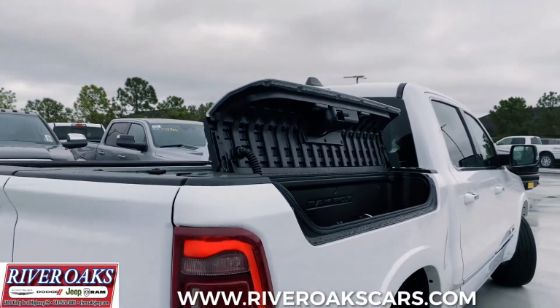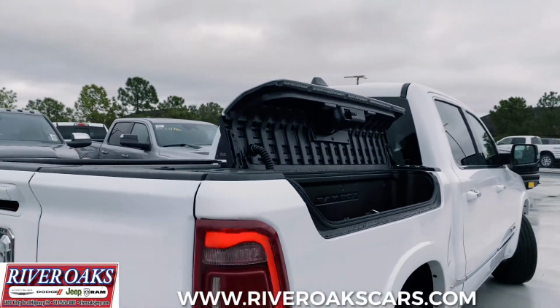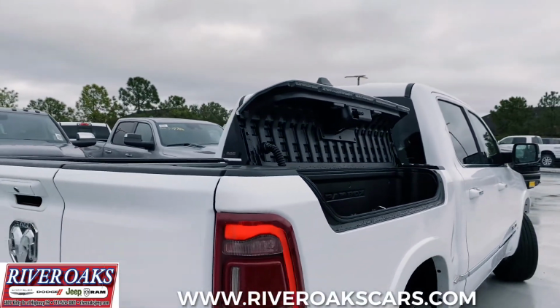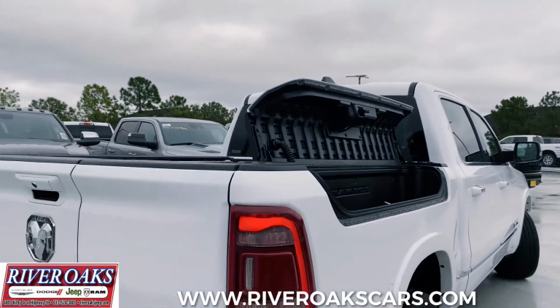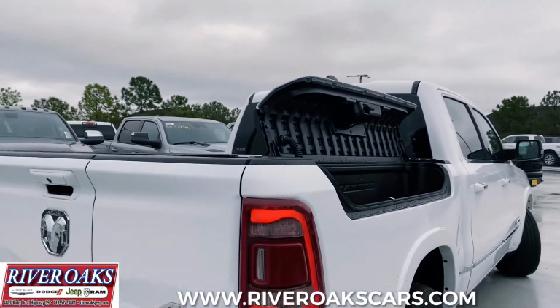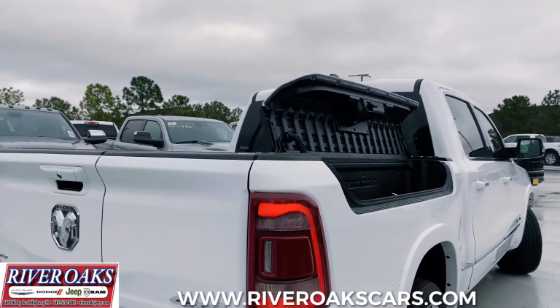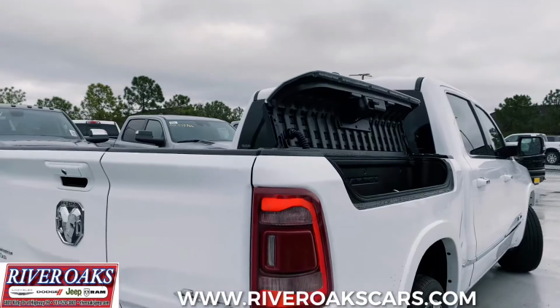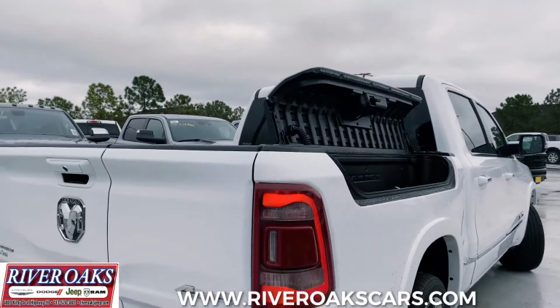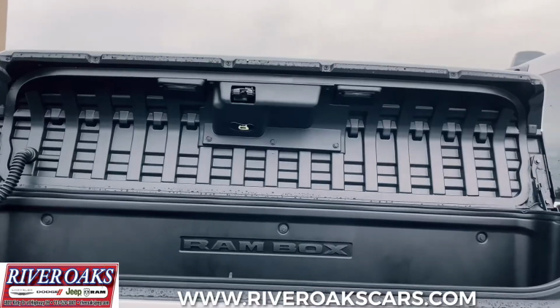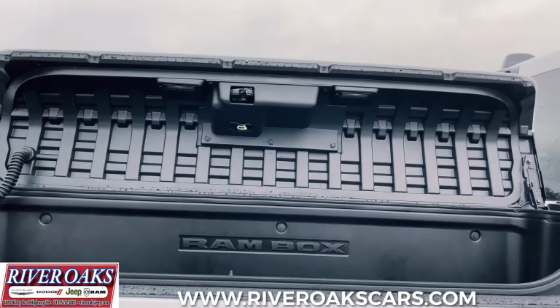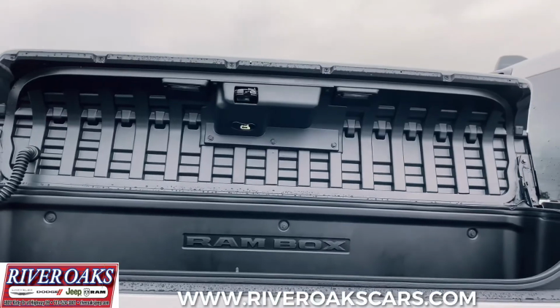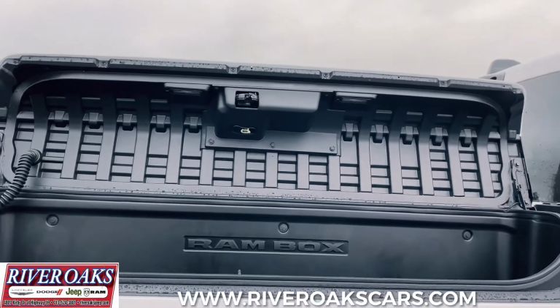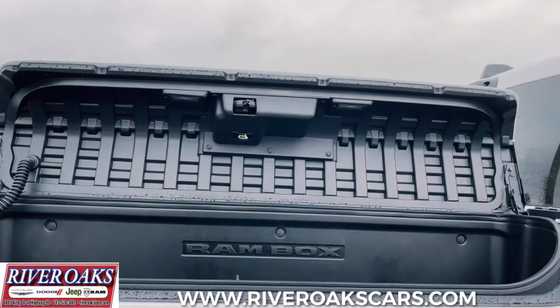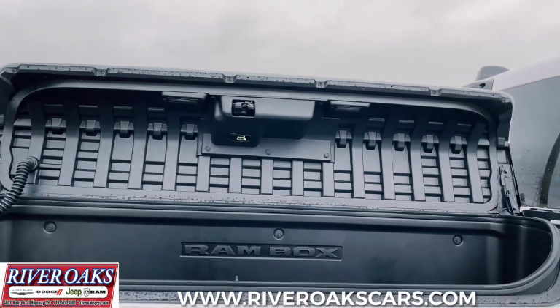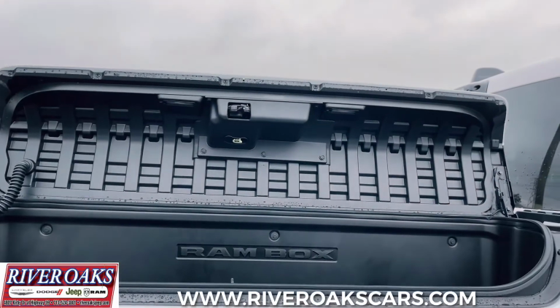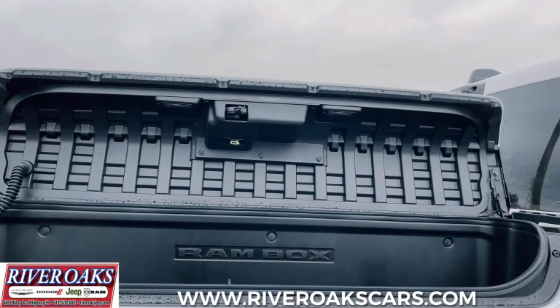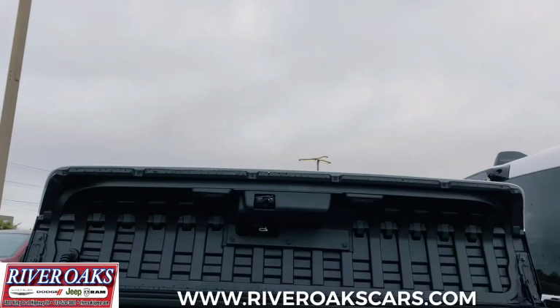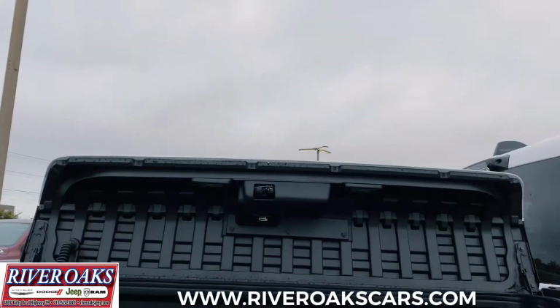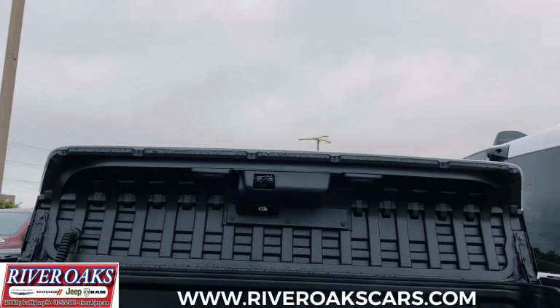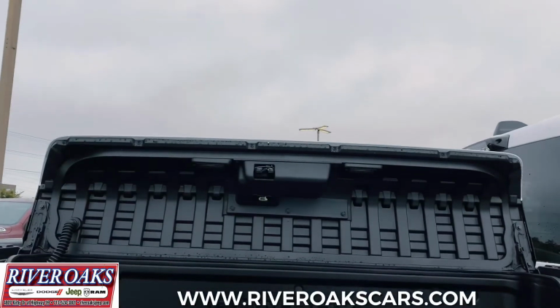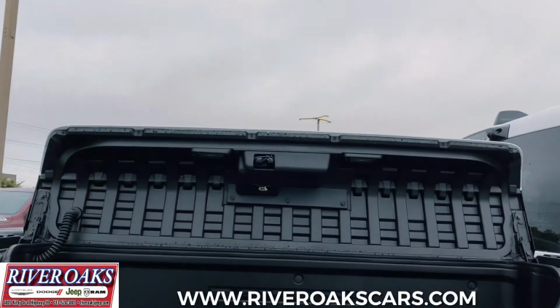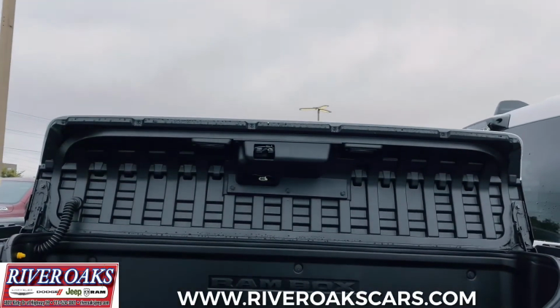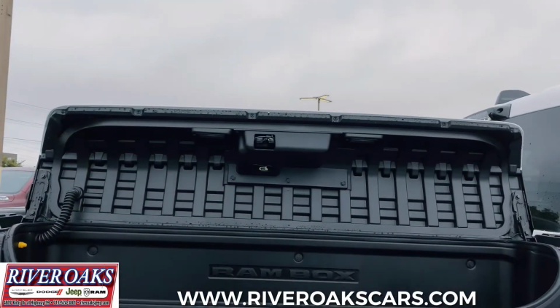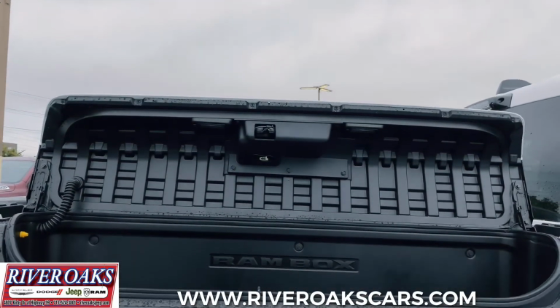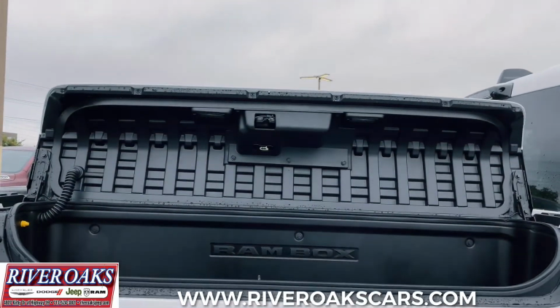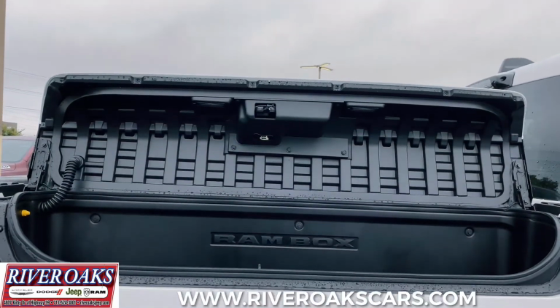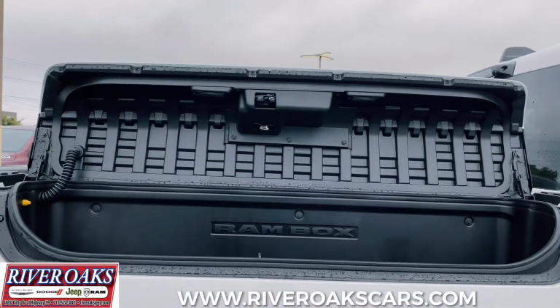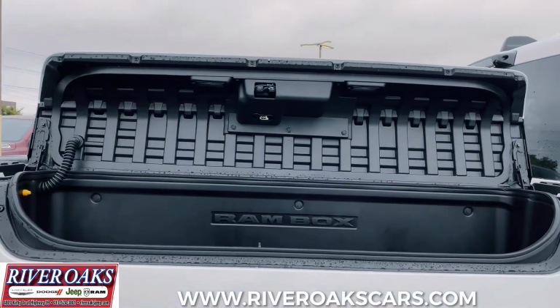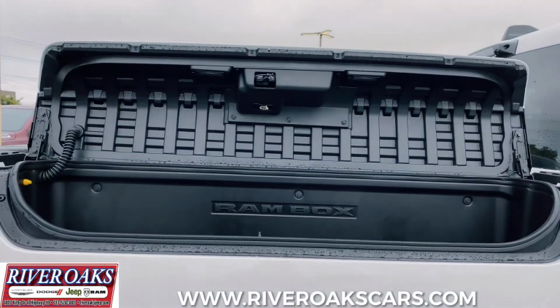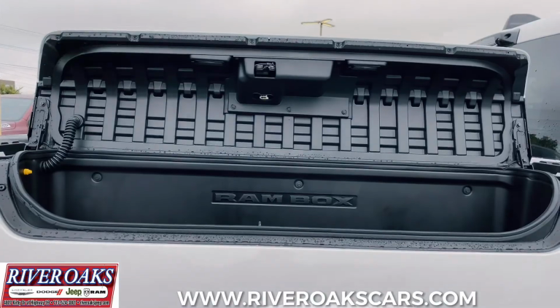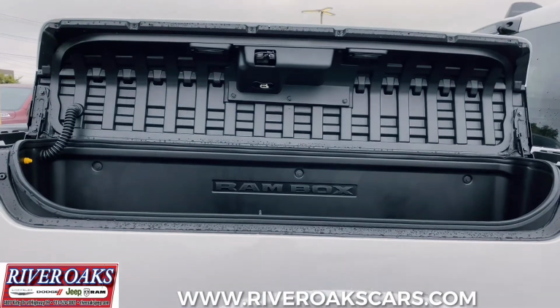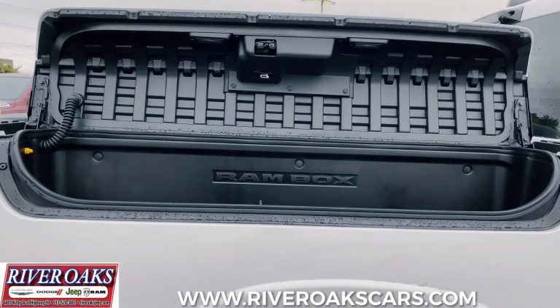The Ram Box Cargo Management System is the only available class-exclusive system that offers versatile, weatherproof, lockable, illuminated, and drainable storage bins on each side of the bed.